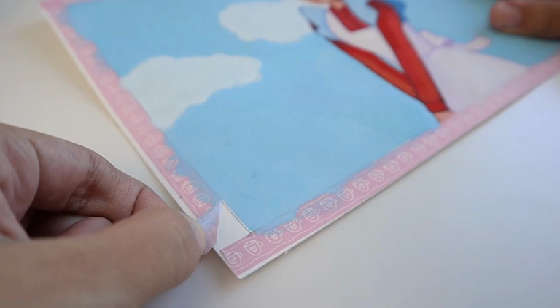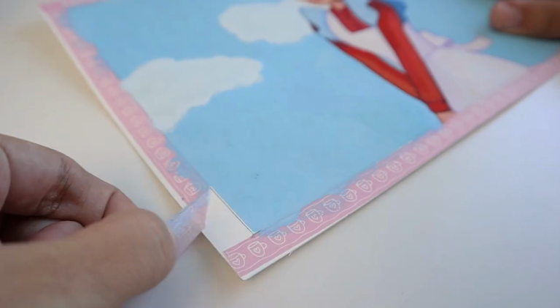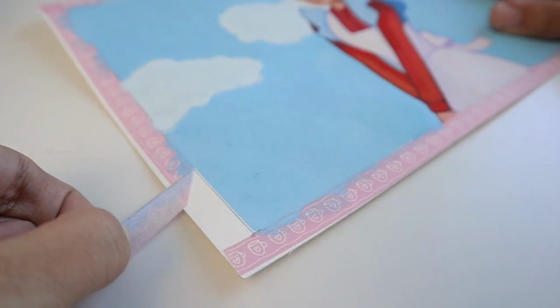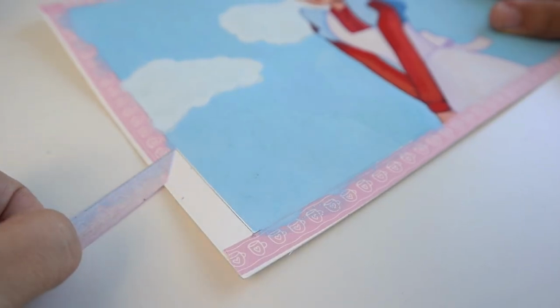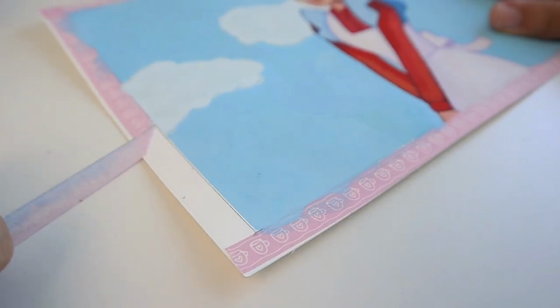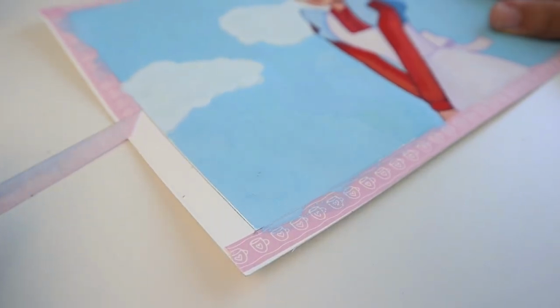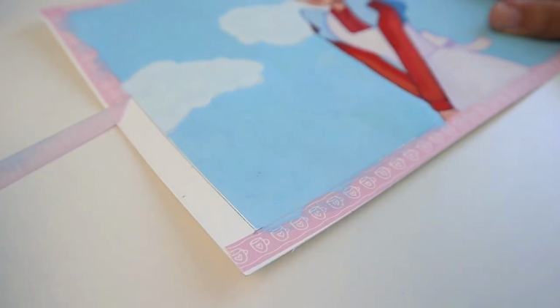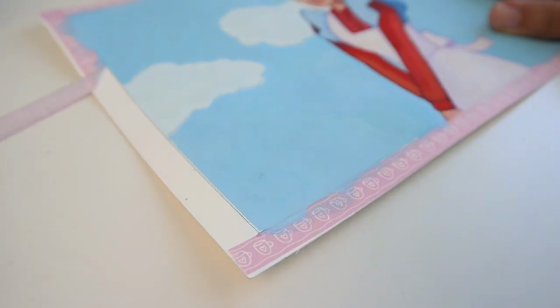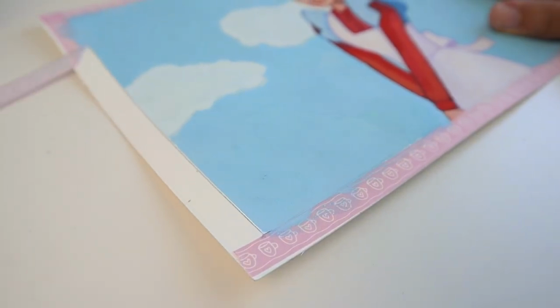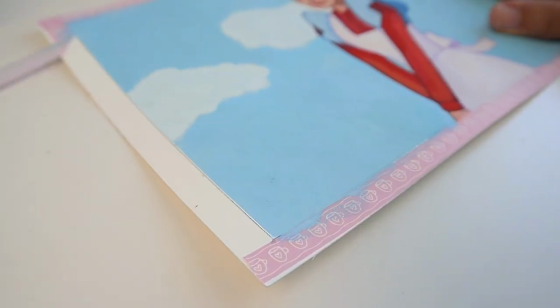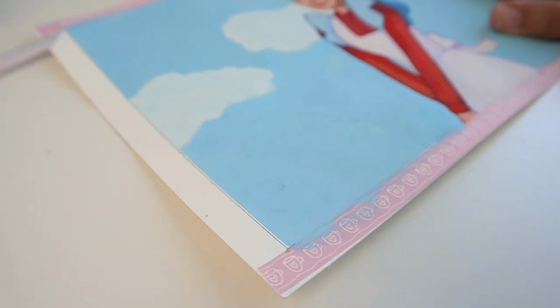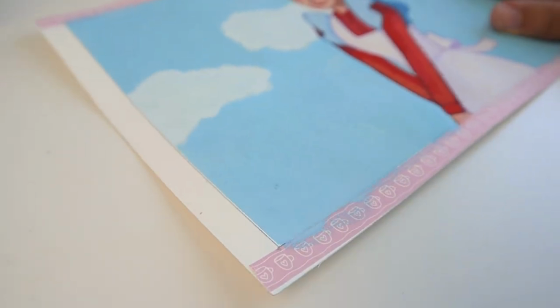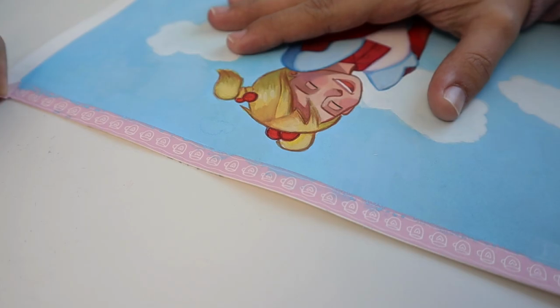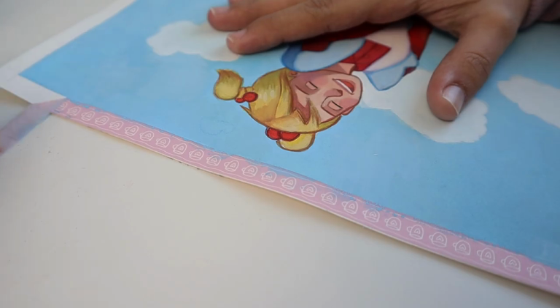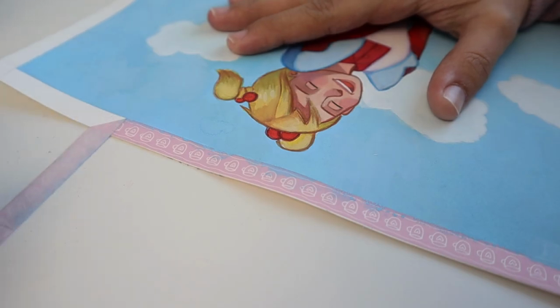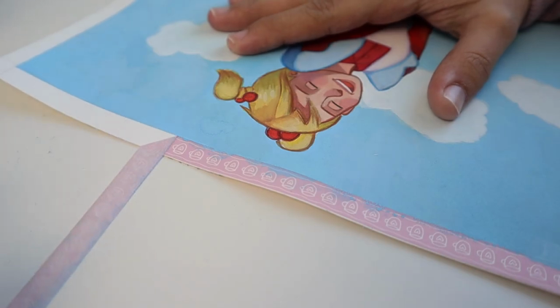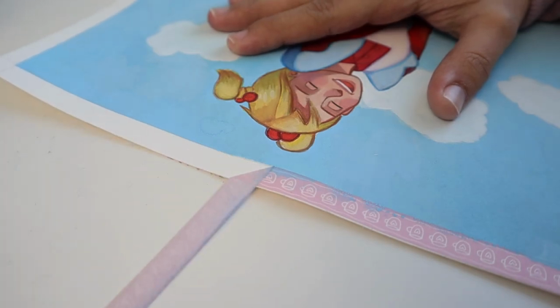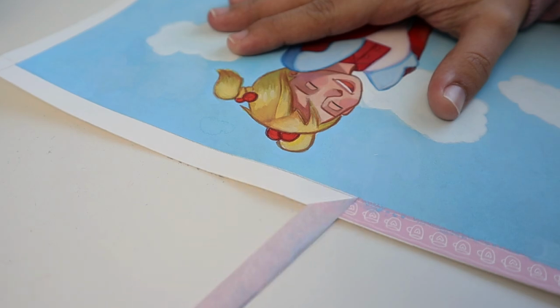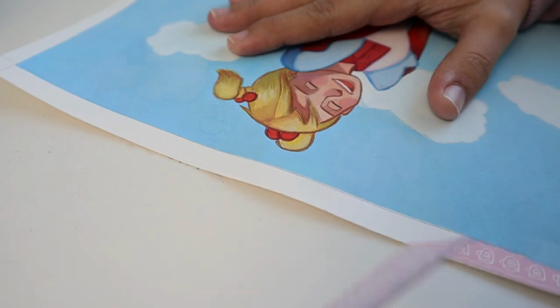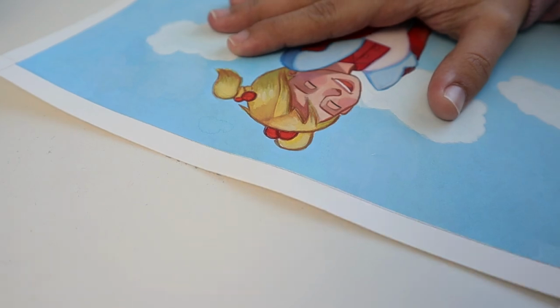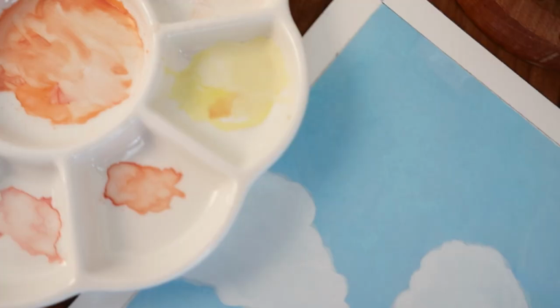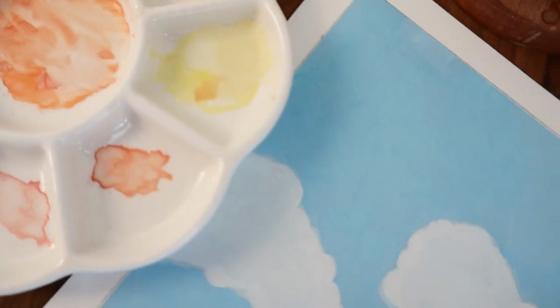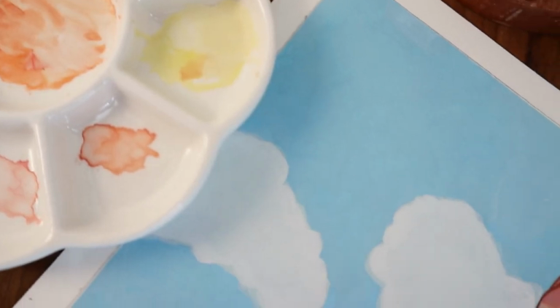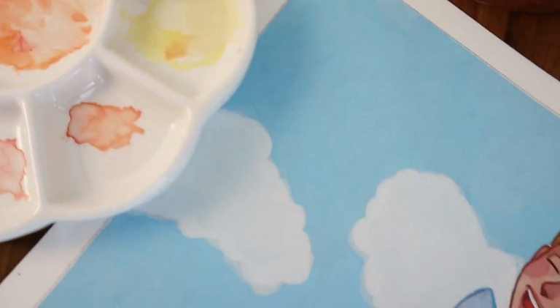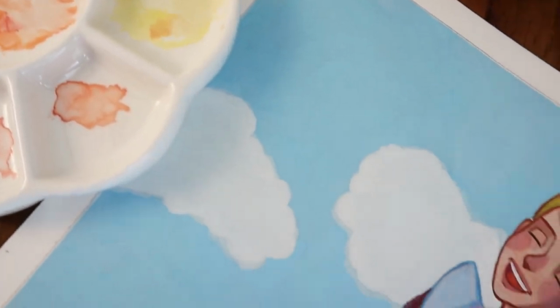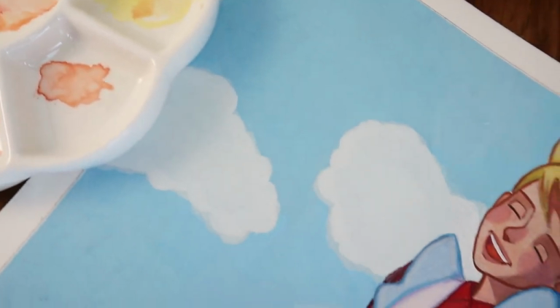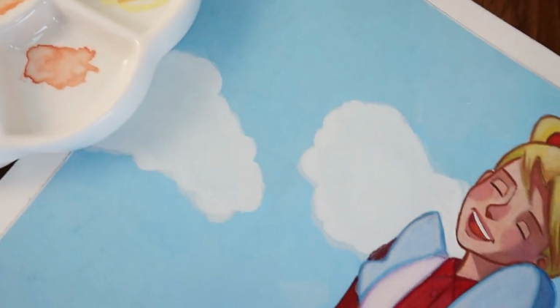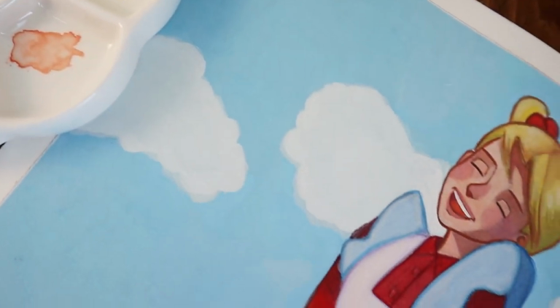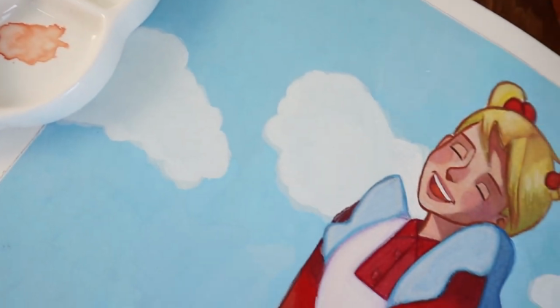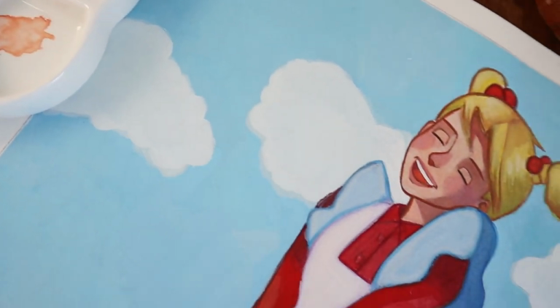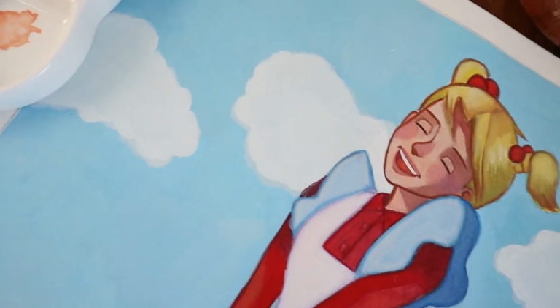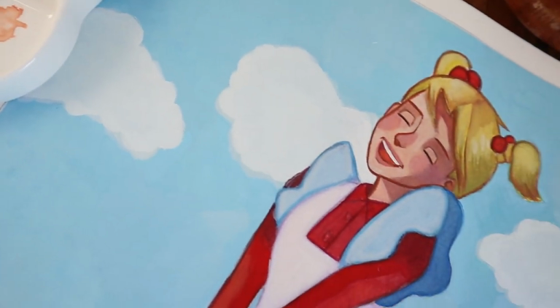Finally, it's time to remove the masking tape — and this is the final result.